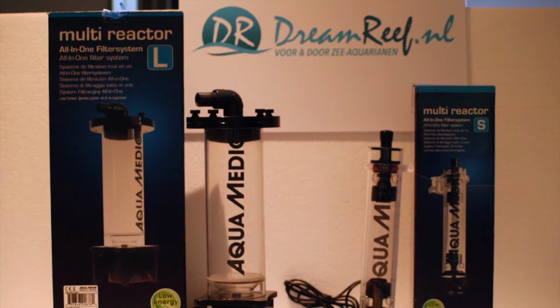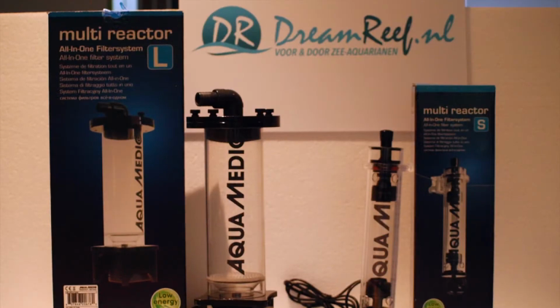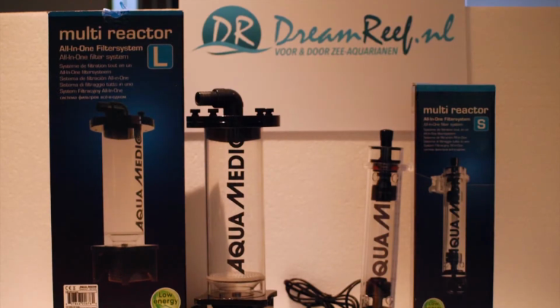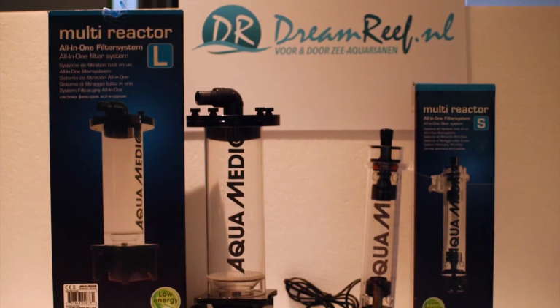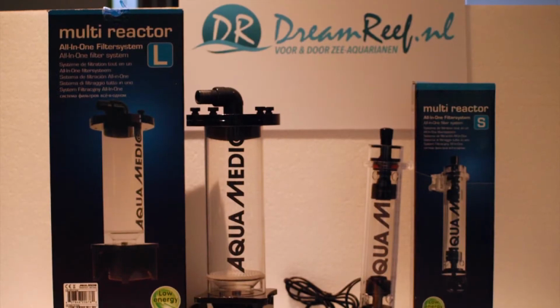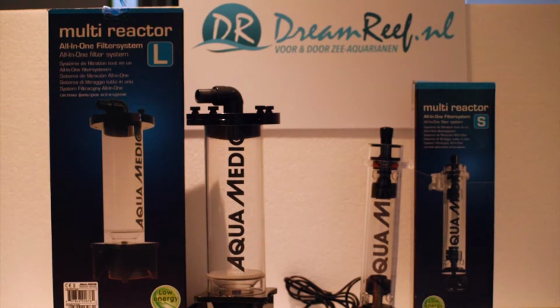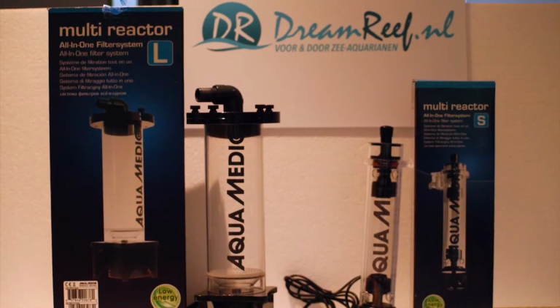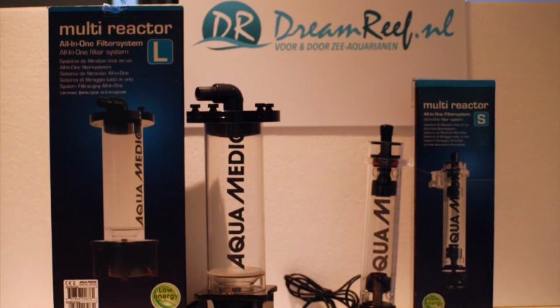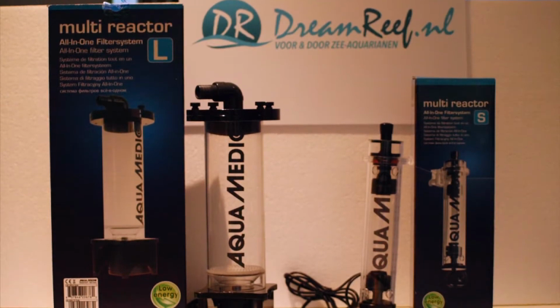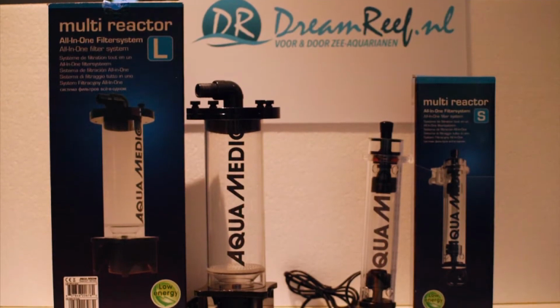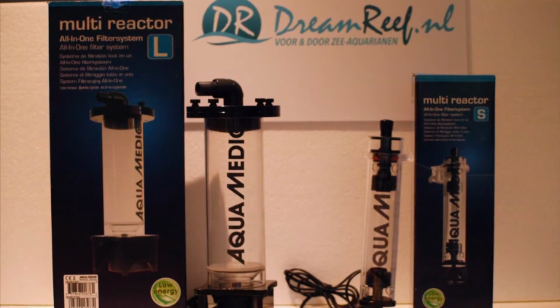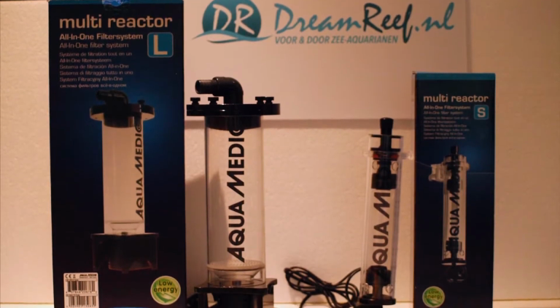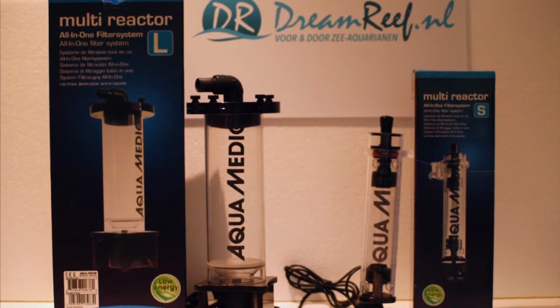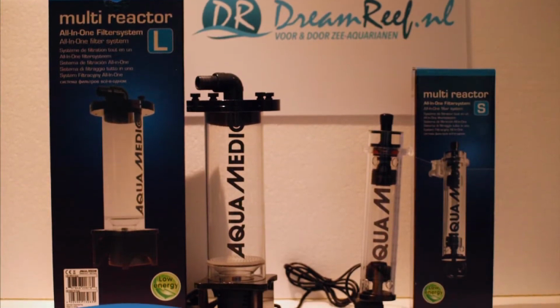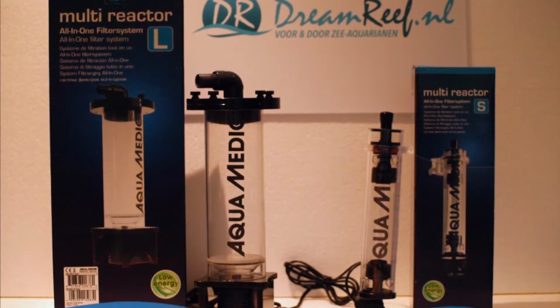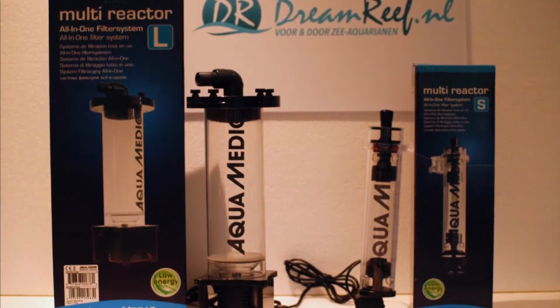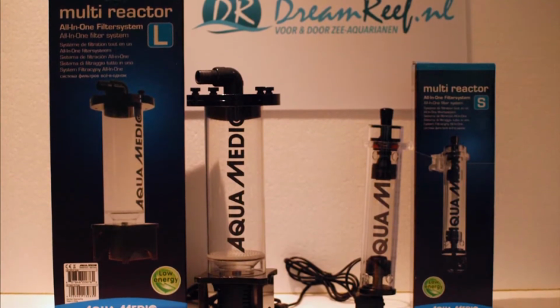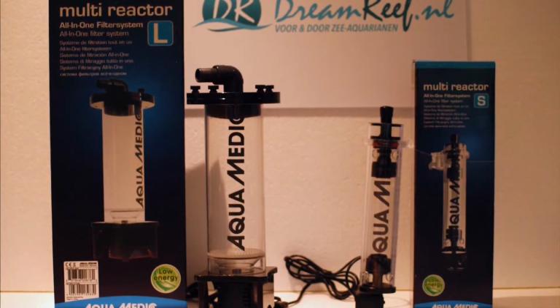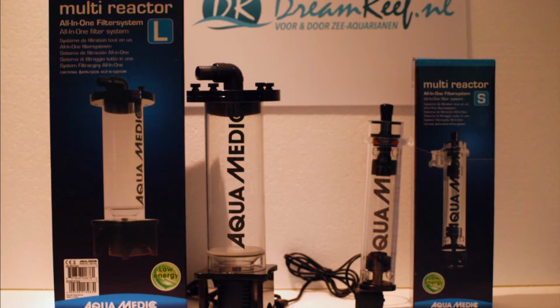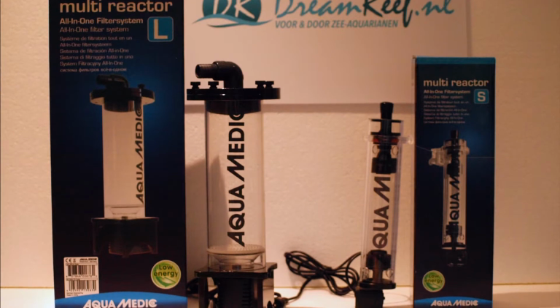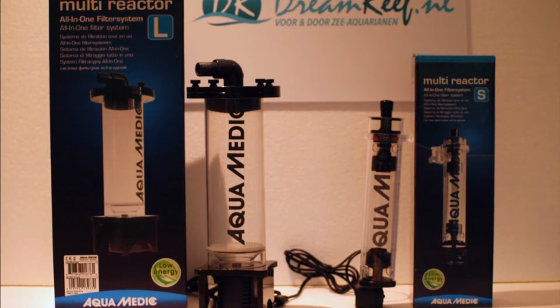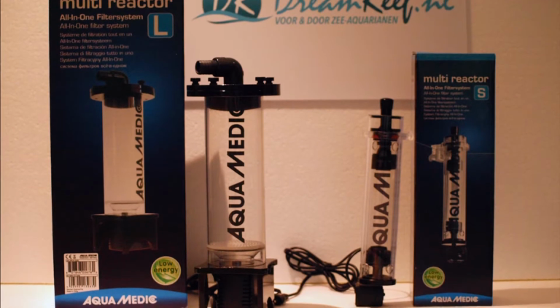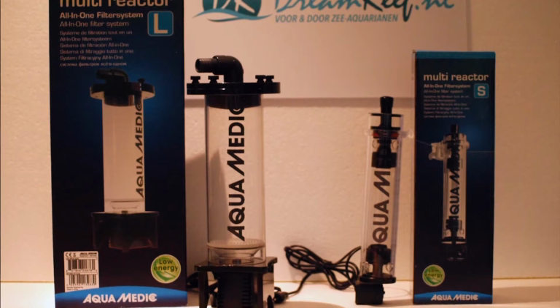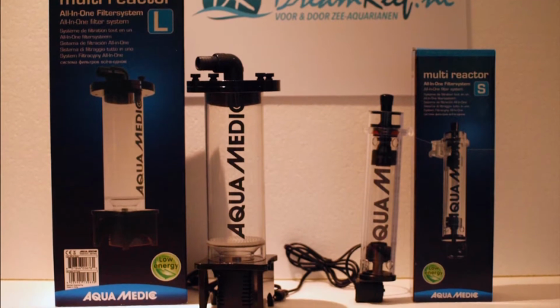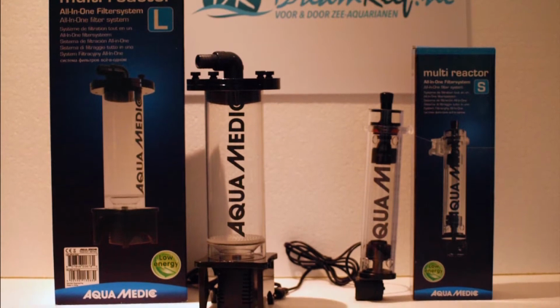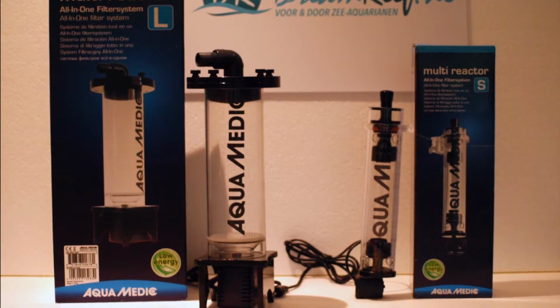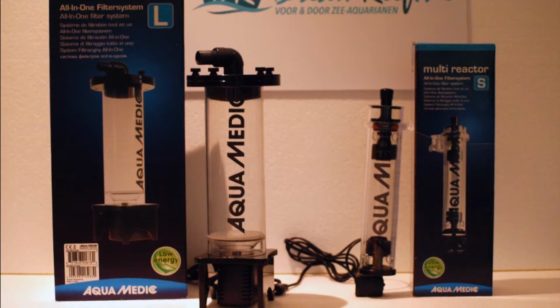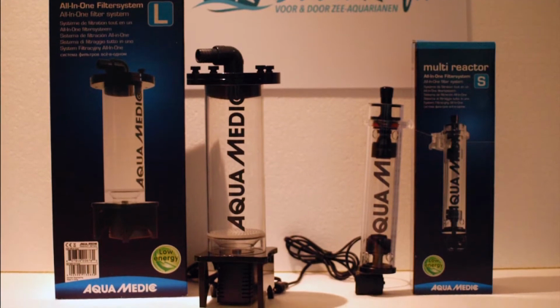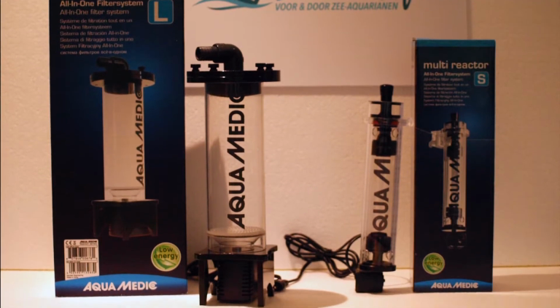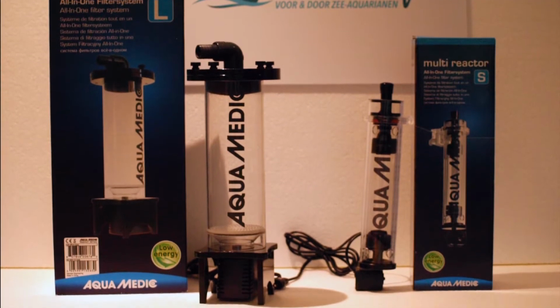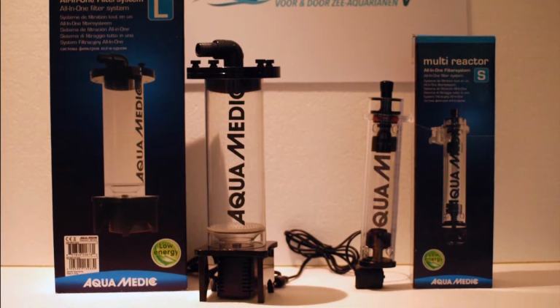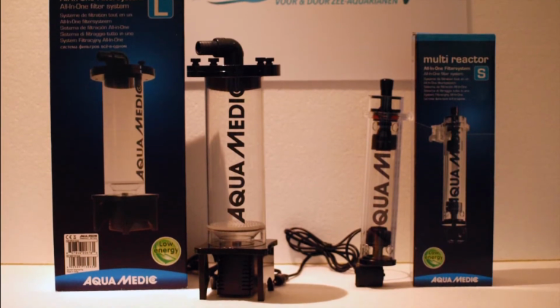Hi and welcome to dreamreef.nl. Today we're taking a look at the new media reactors by Aquamatic, the multi reactors.